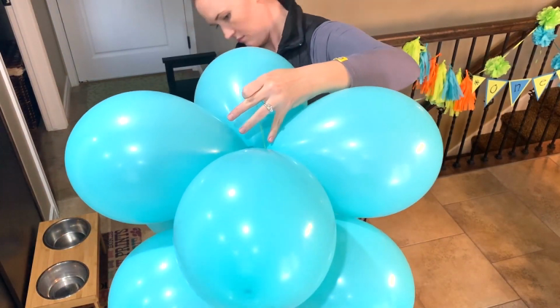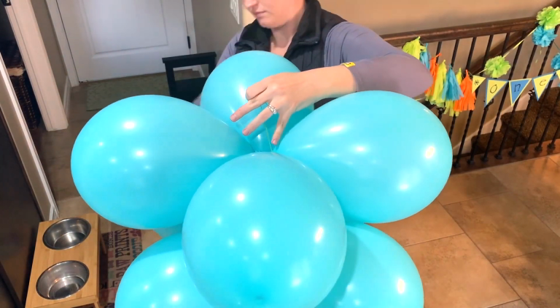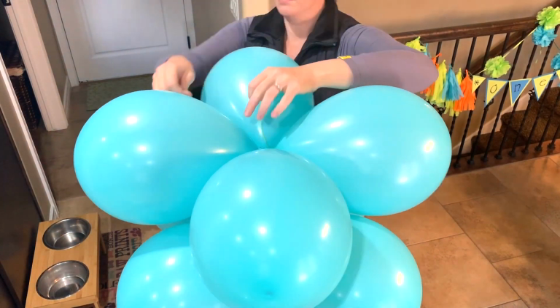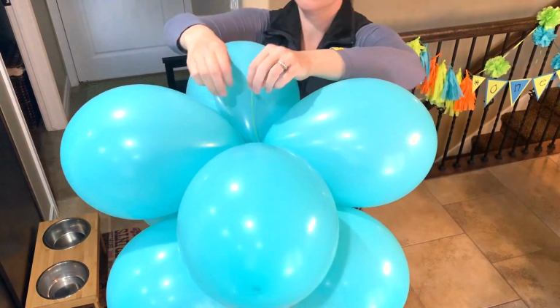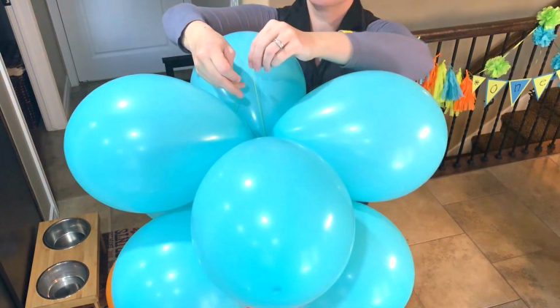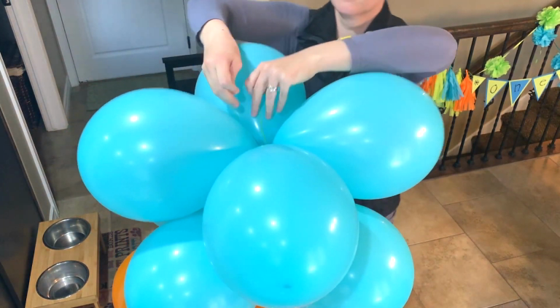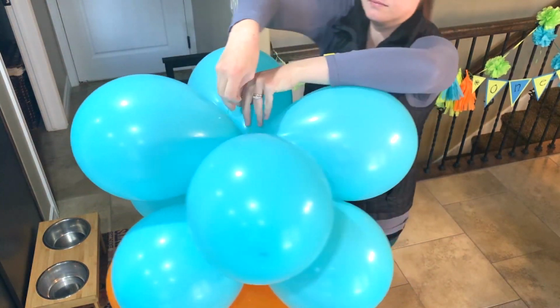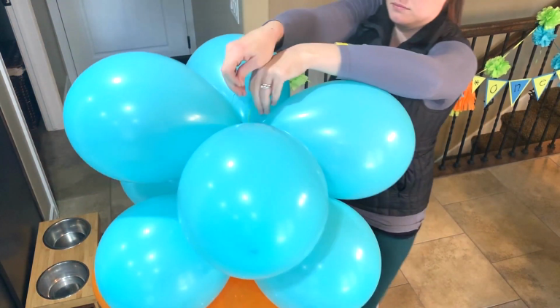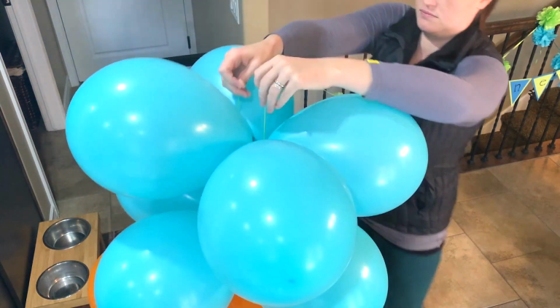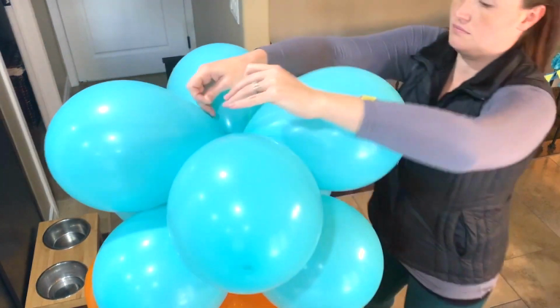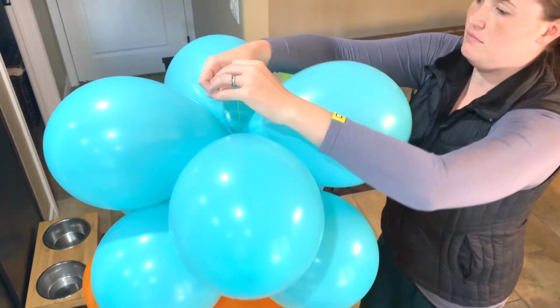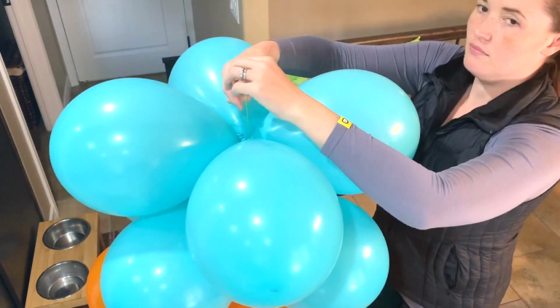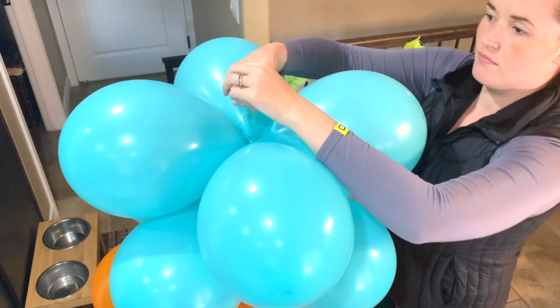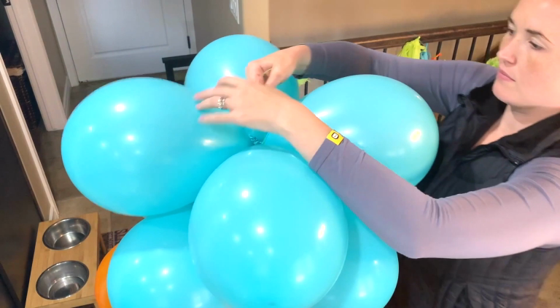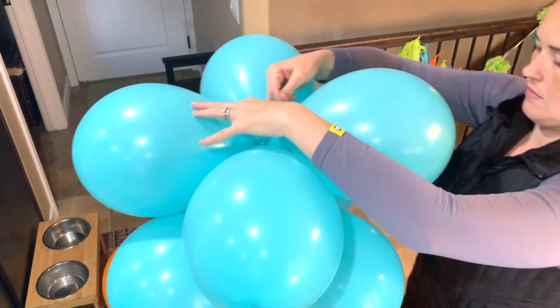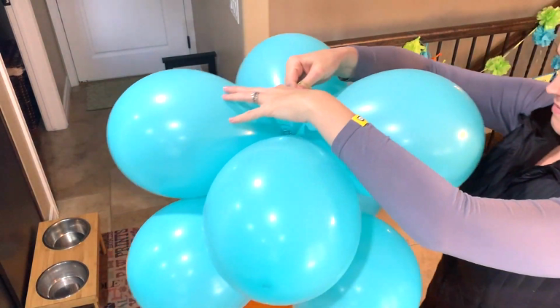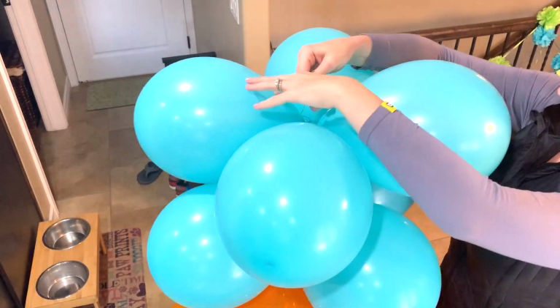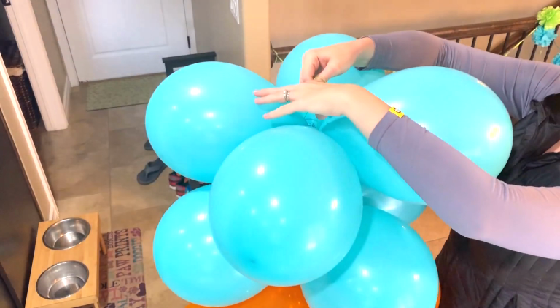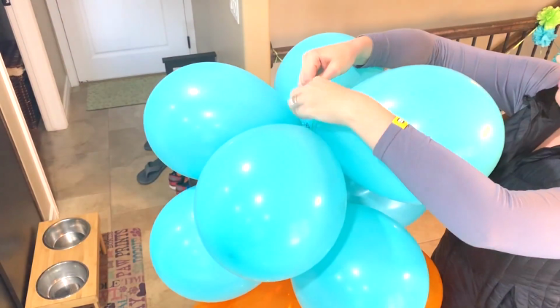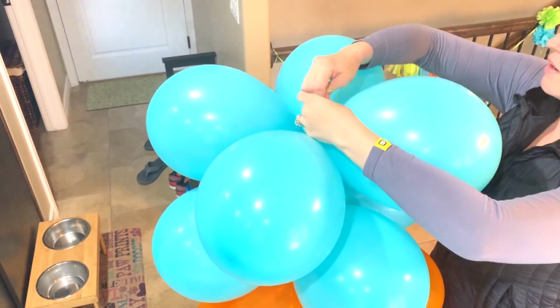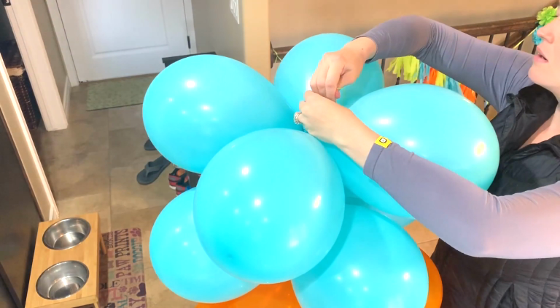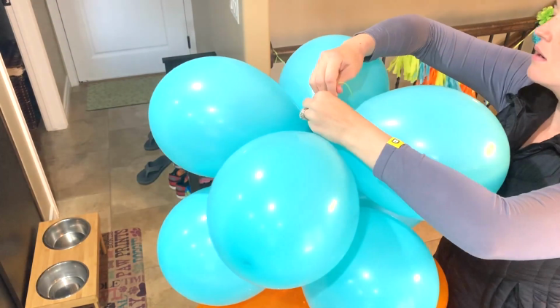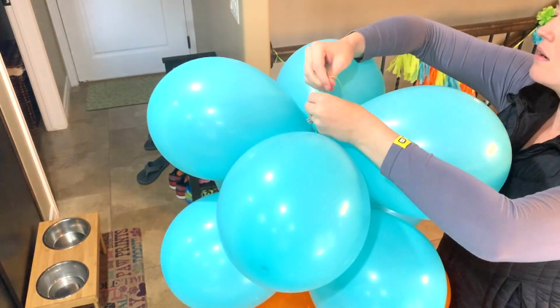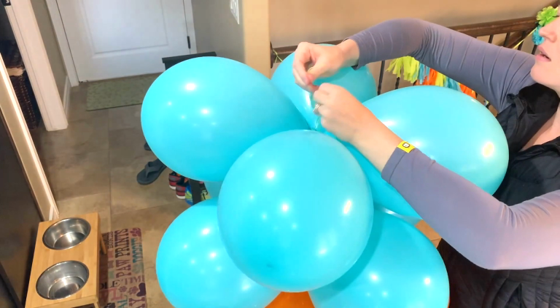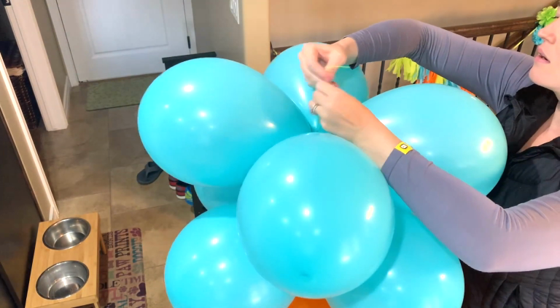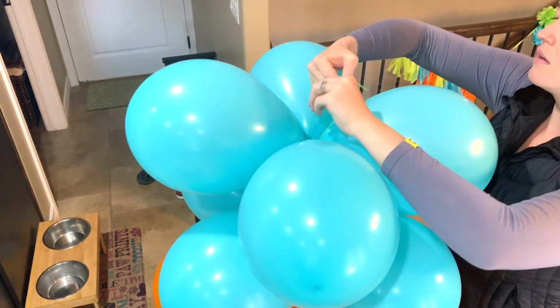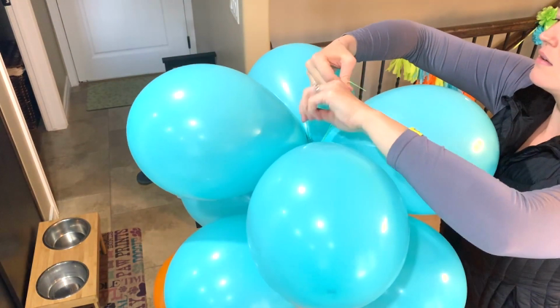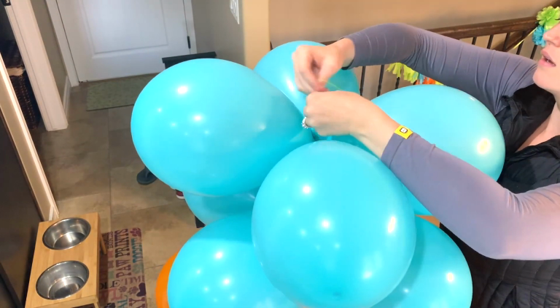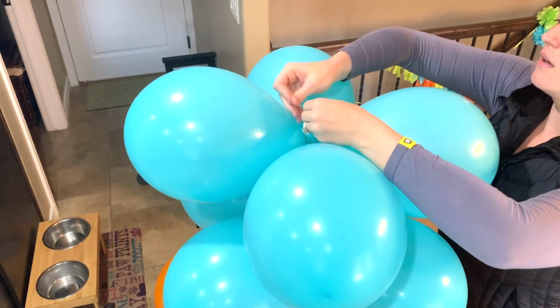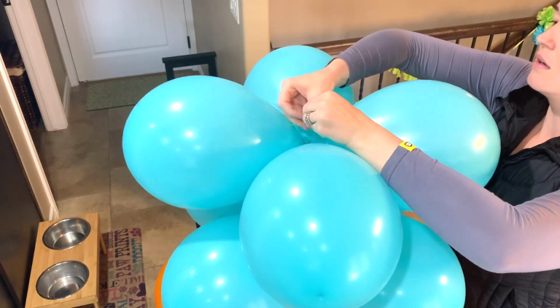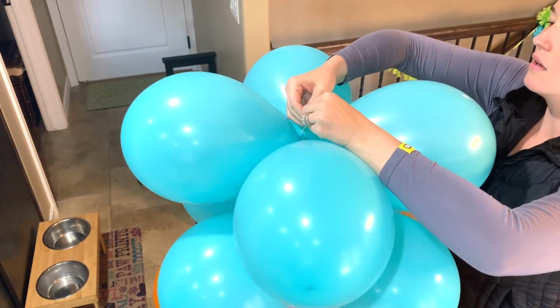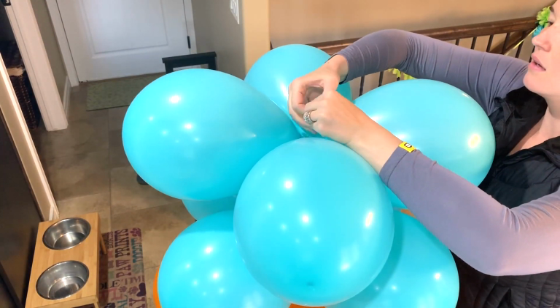You can choose to make this balloon tower as tall or as short as you'd like, and it actually stands up on its own pretty easily.